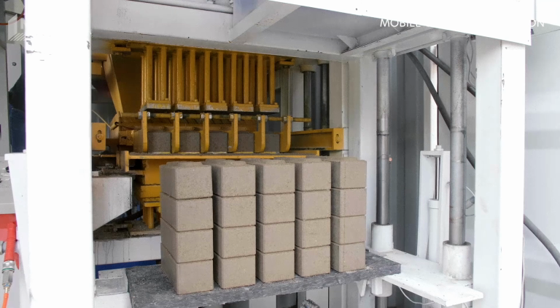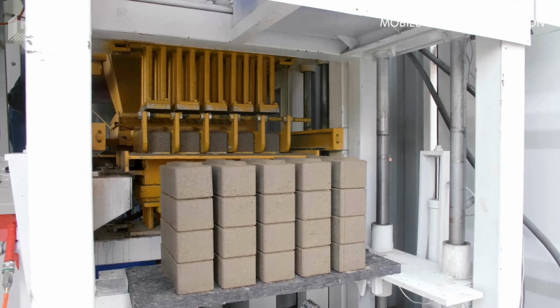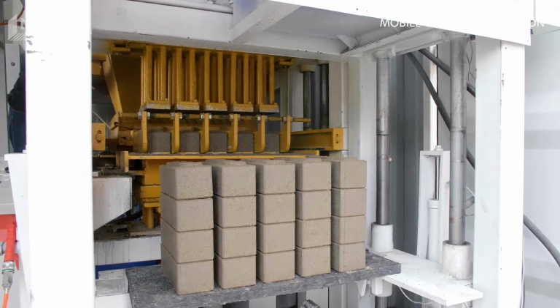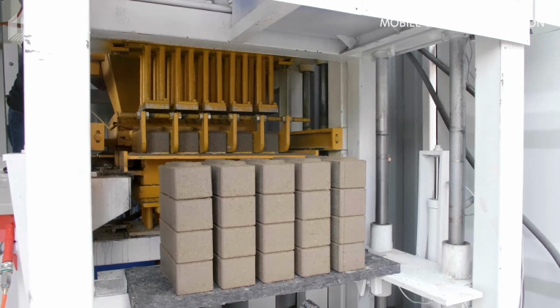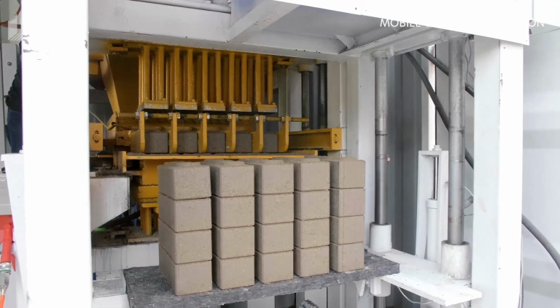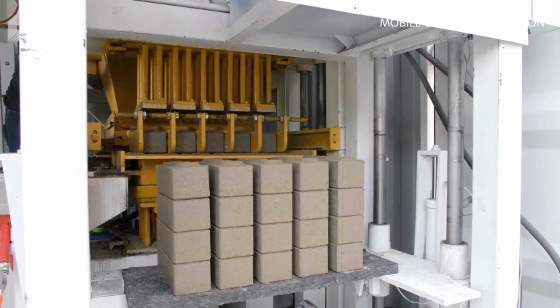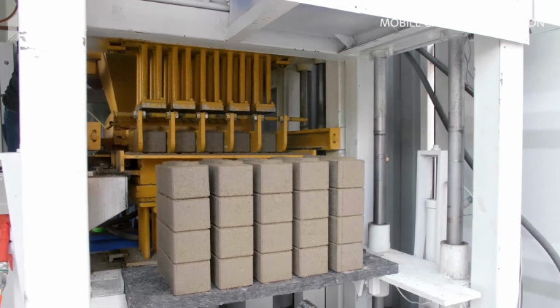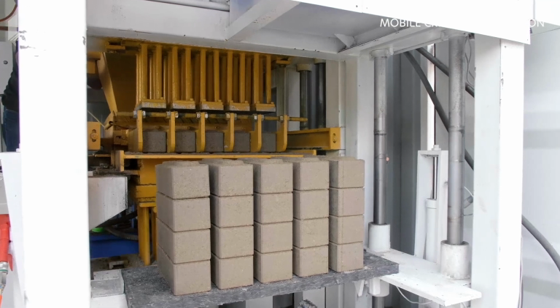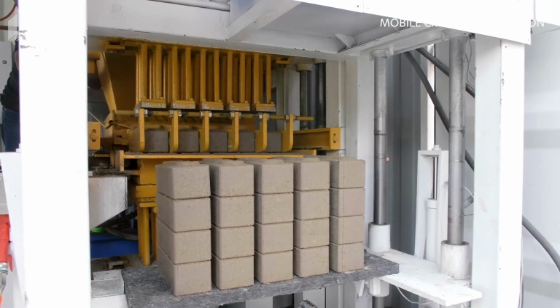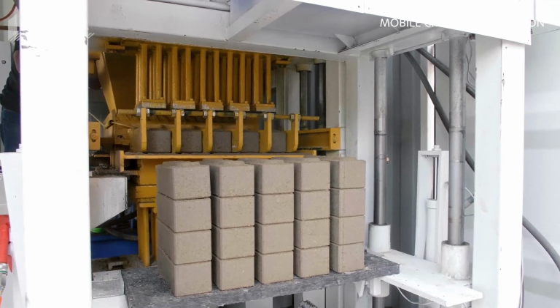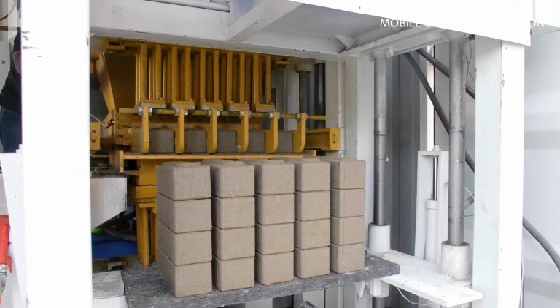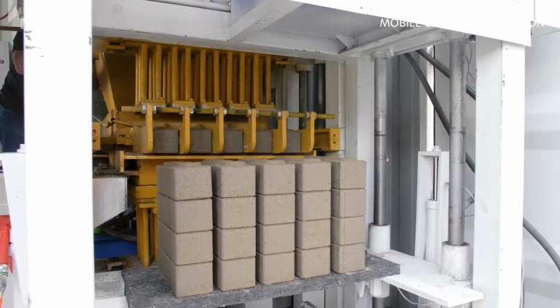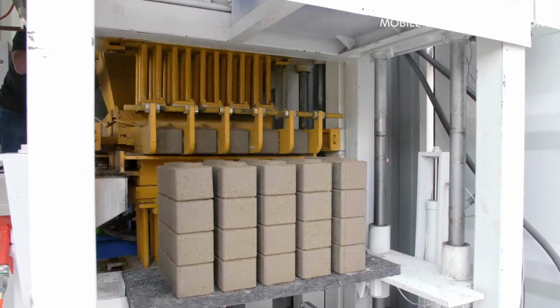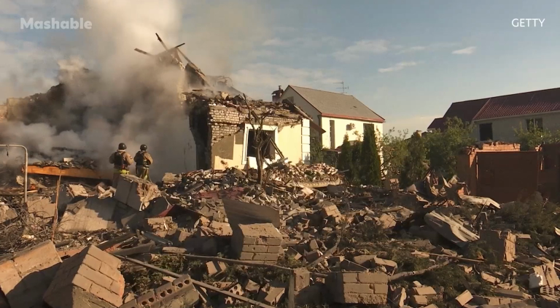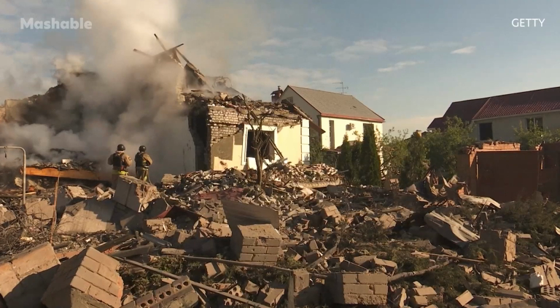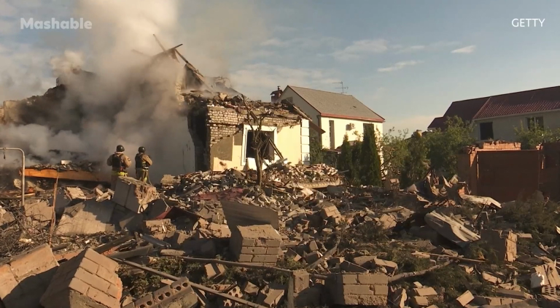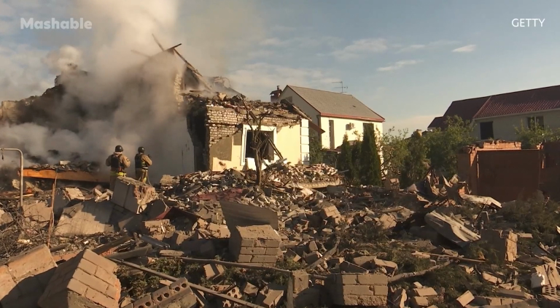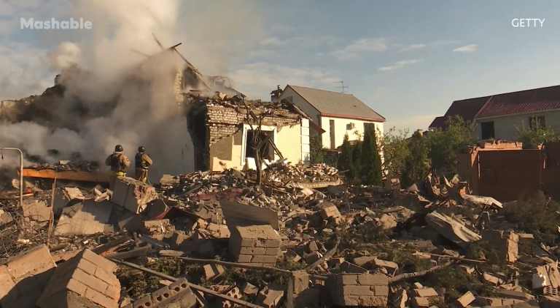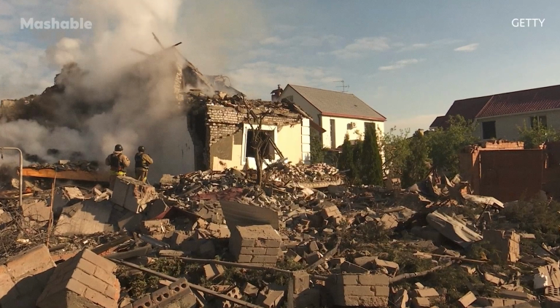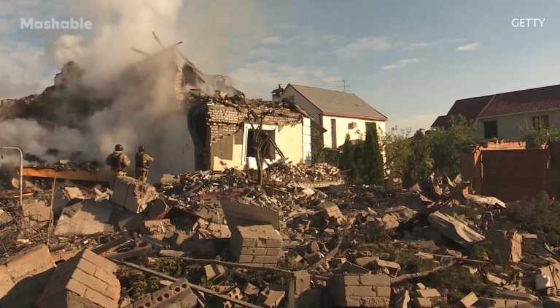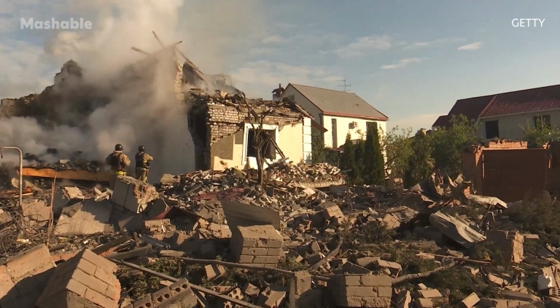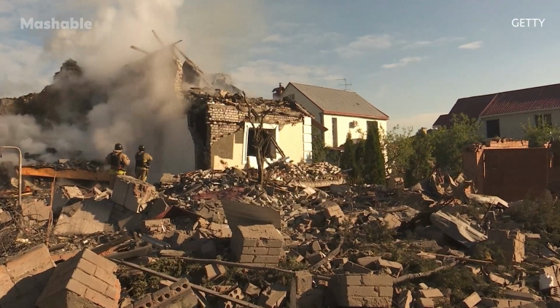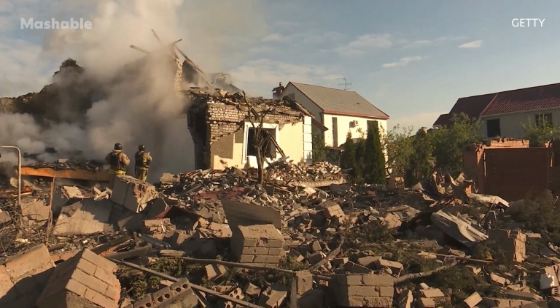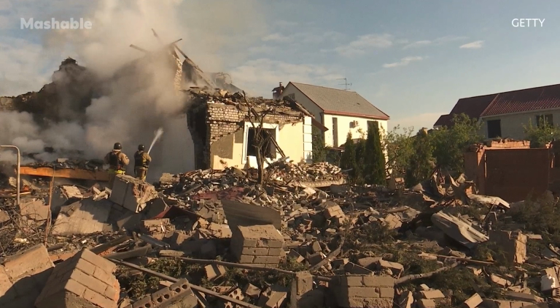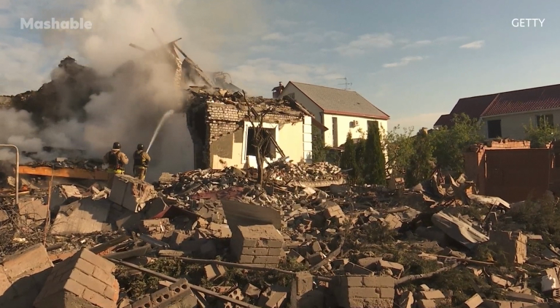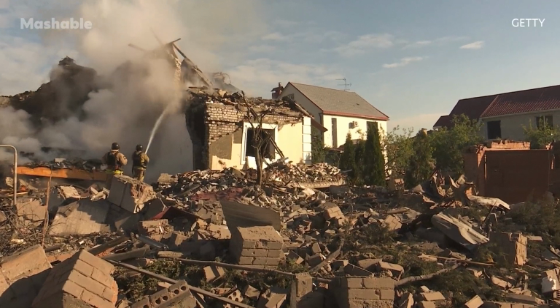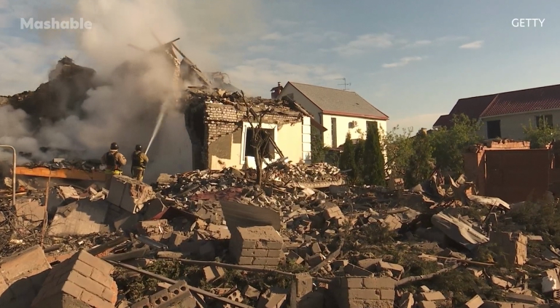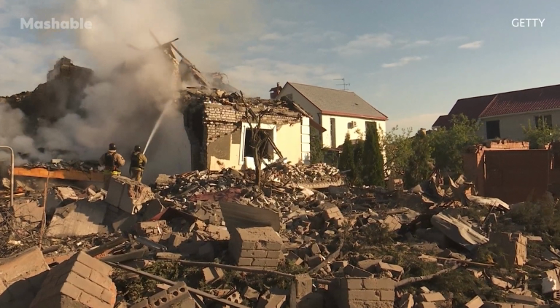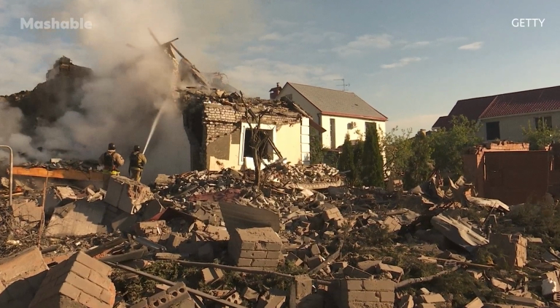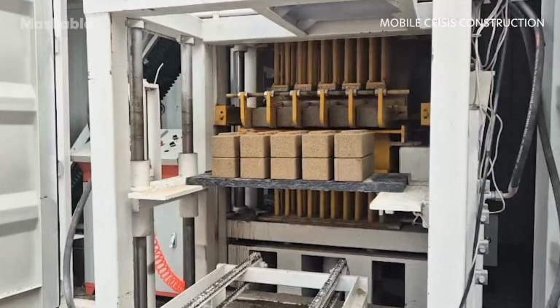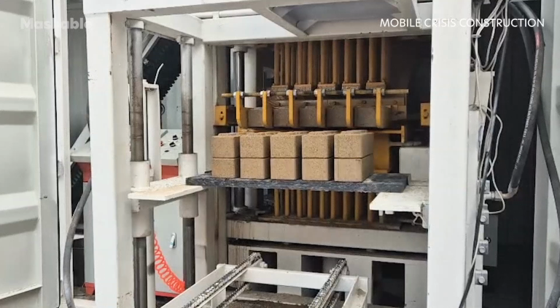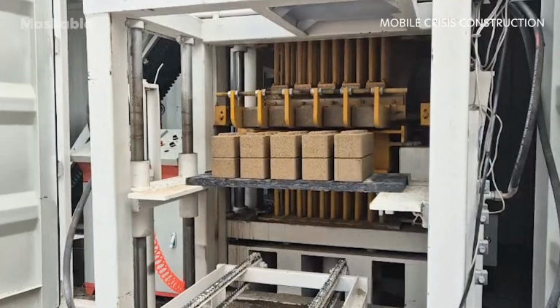This mobile factory, currently deployed in Ukraine, can help war-torn communities rebuild their homes by turning rubble into bricks.